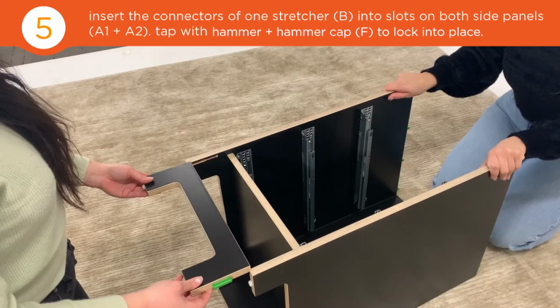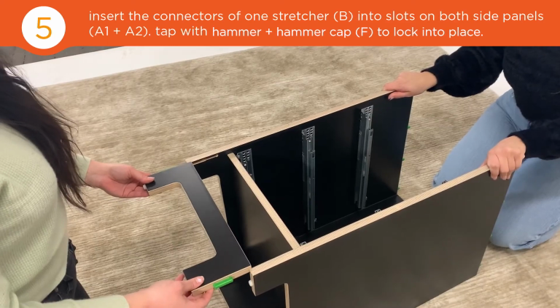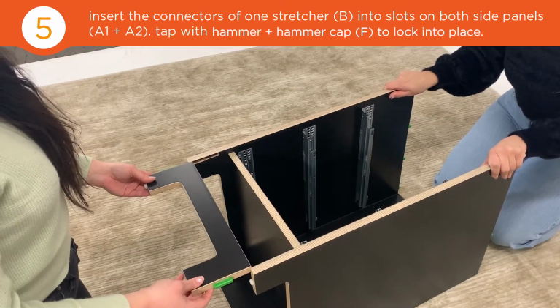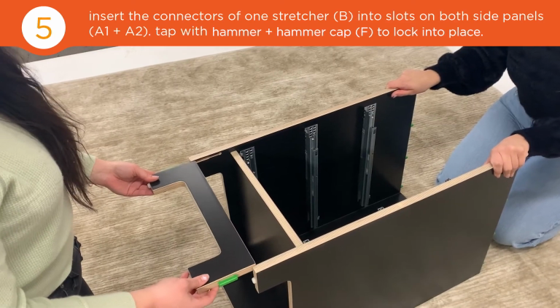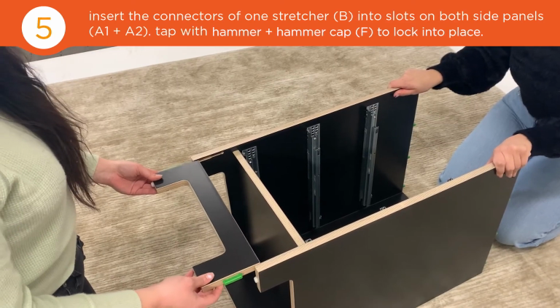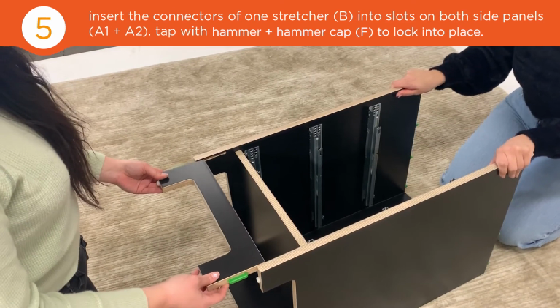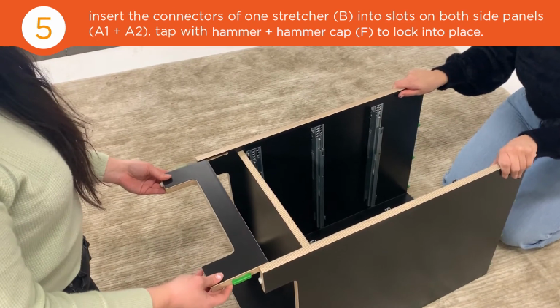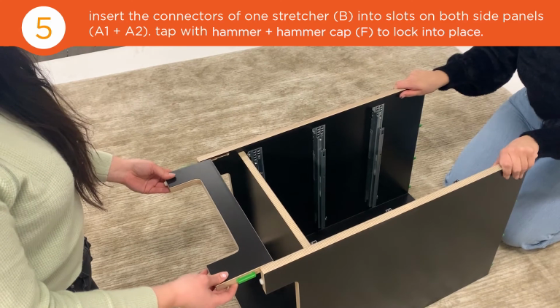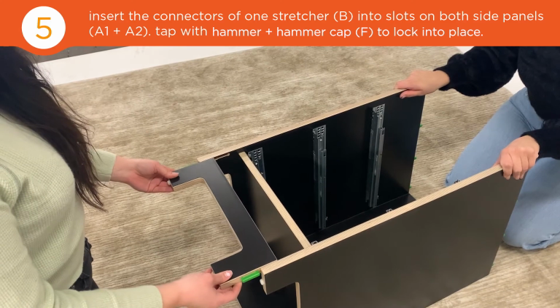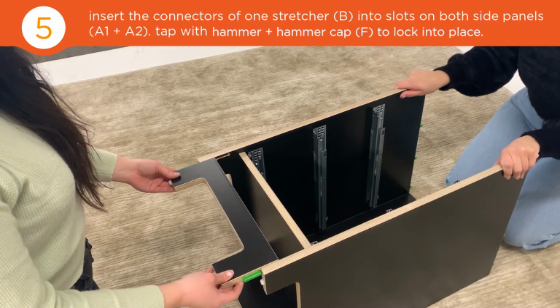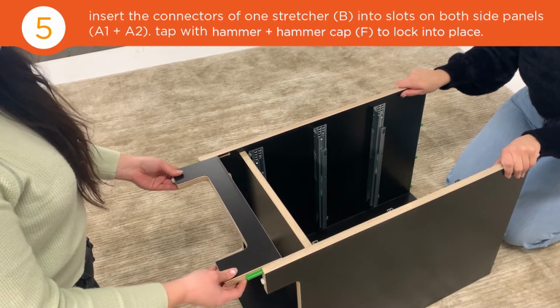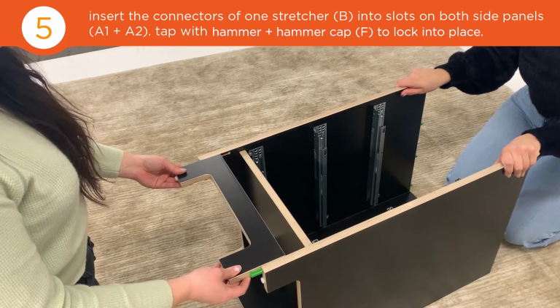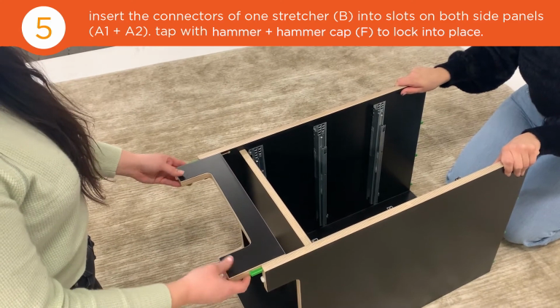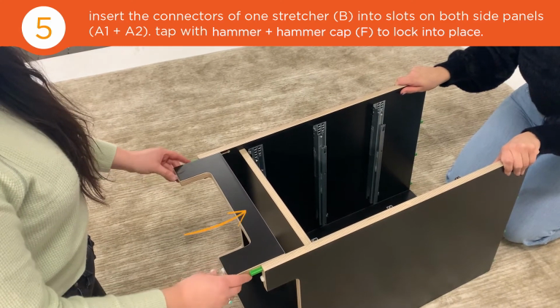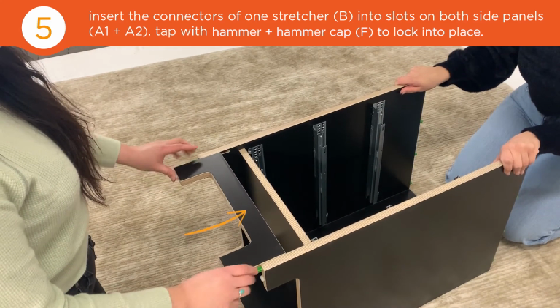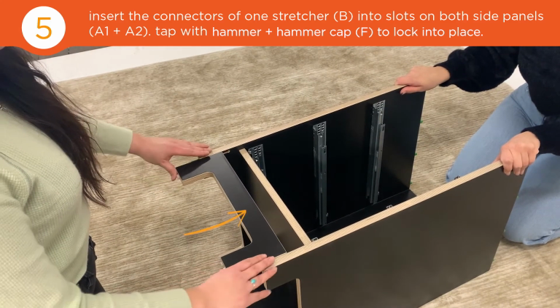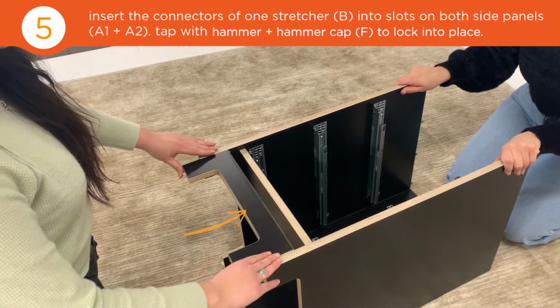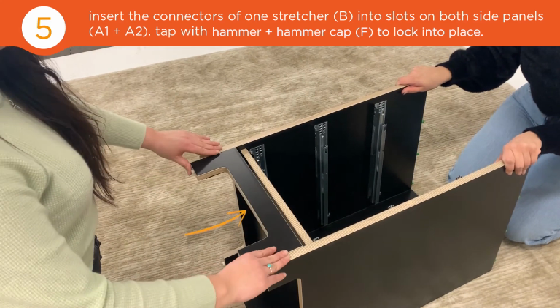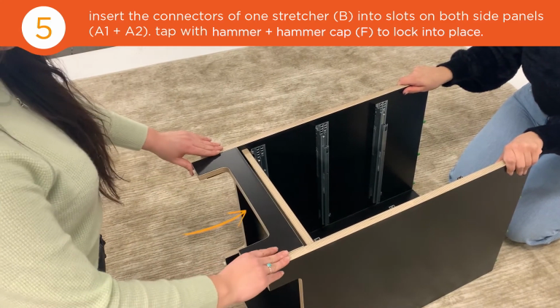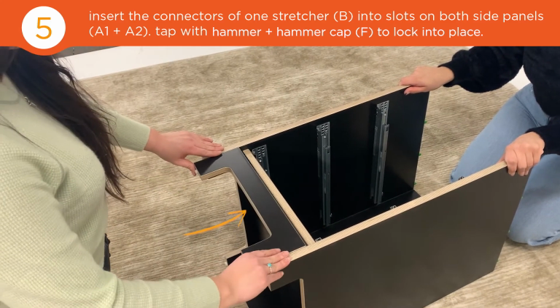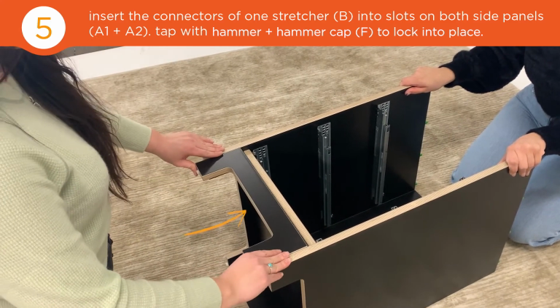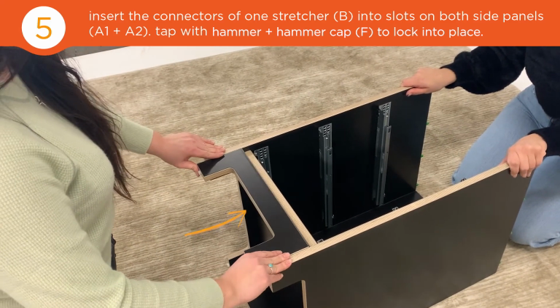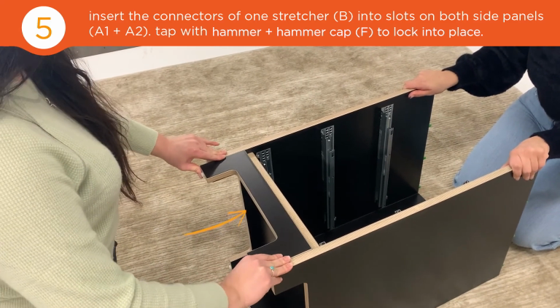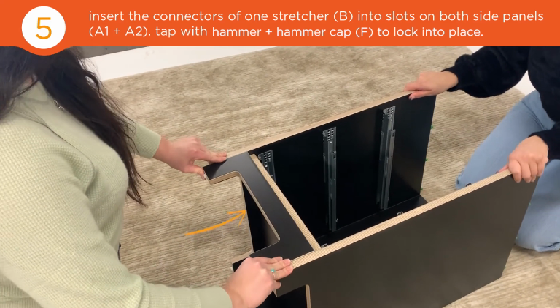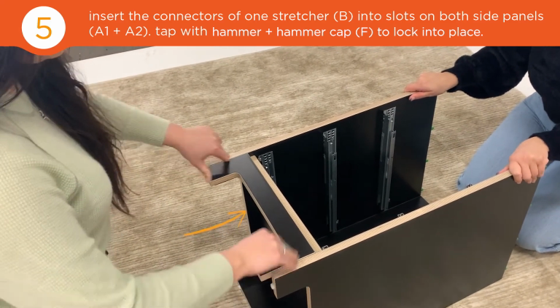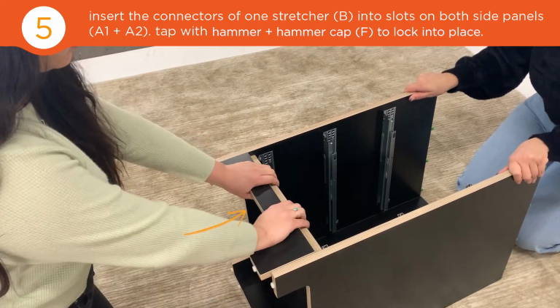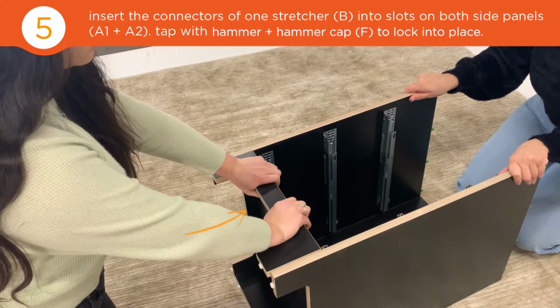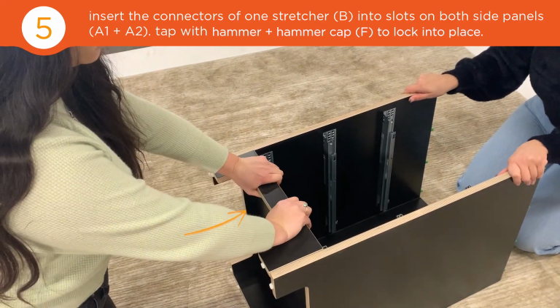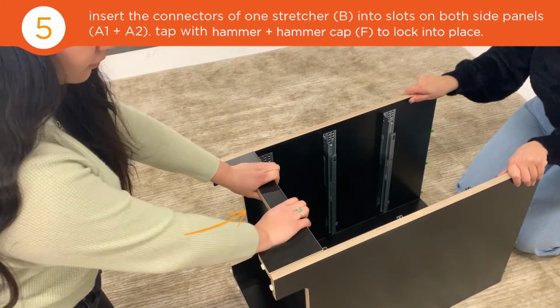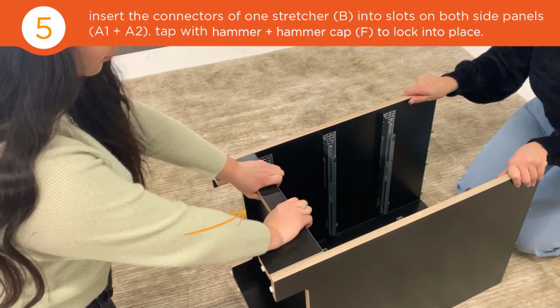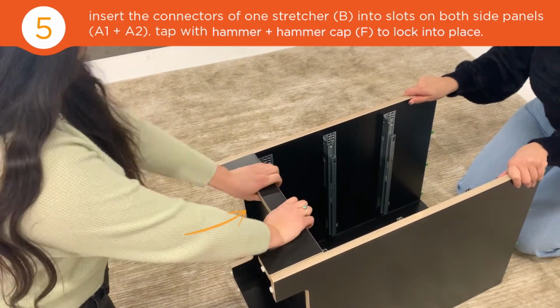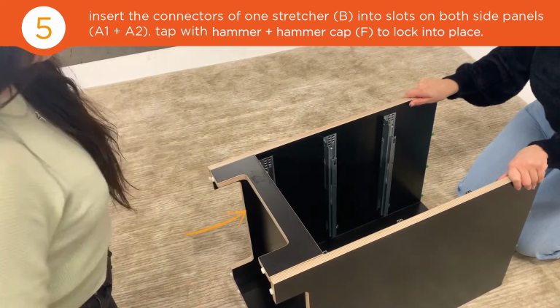Next, insert the stretcher using the green connectors. Let's do this.